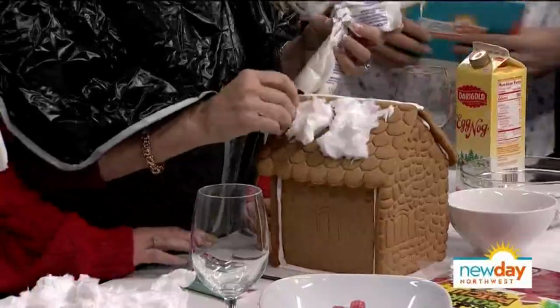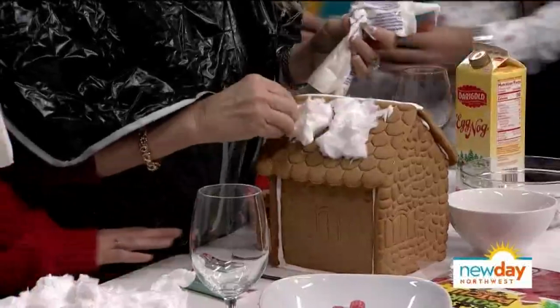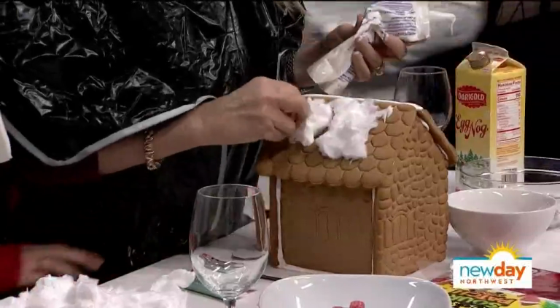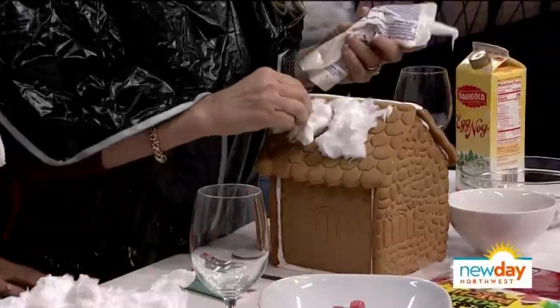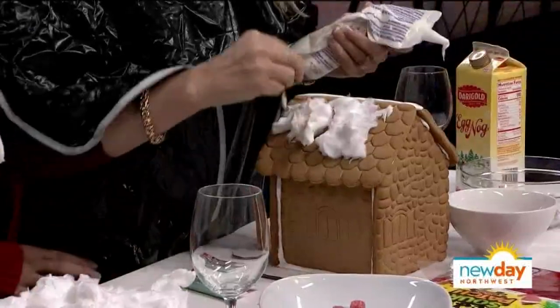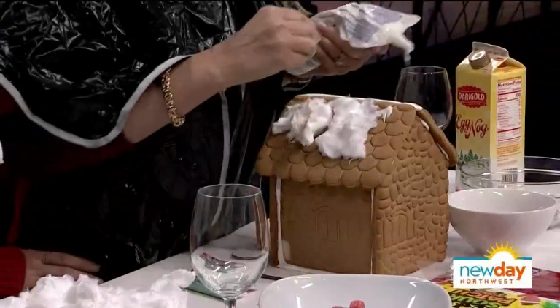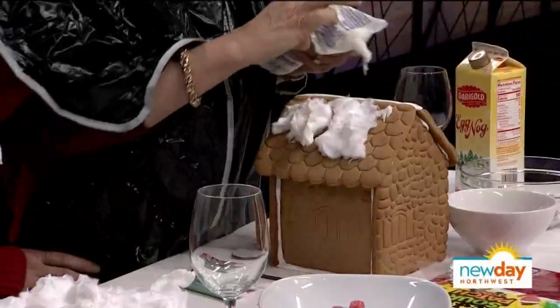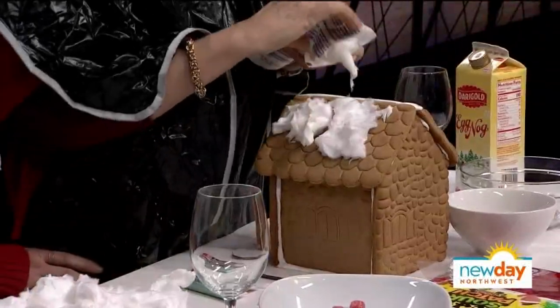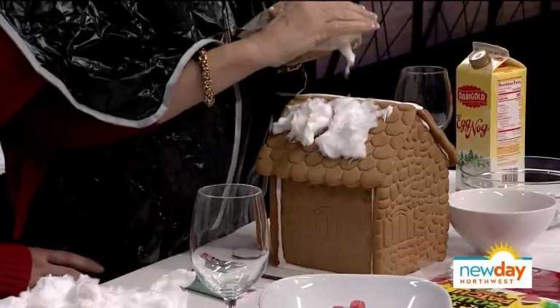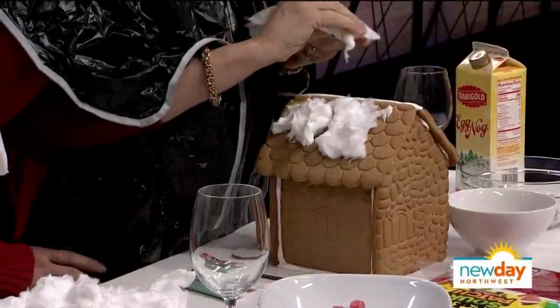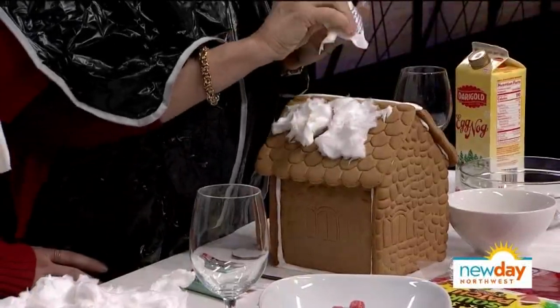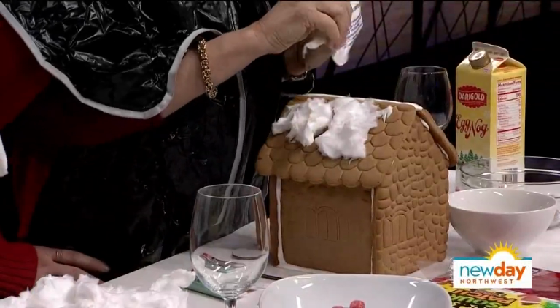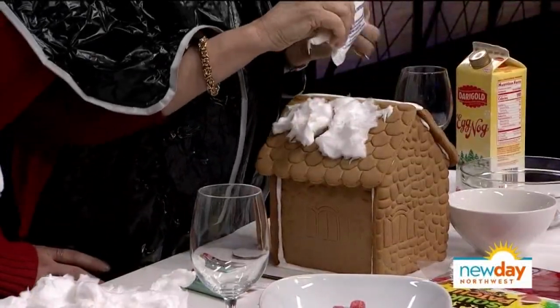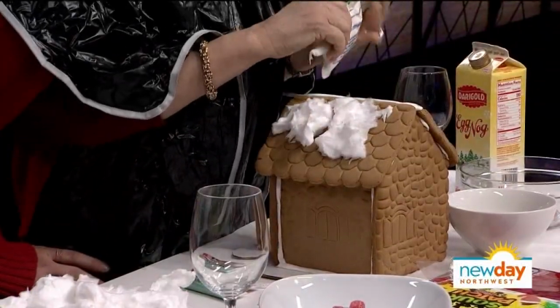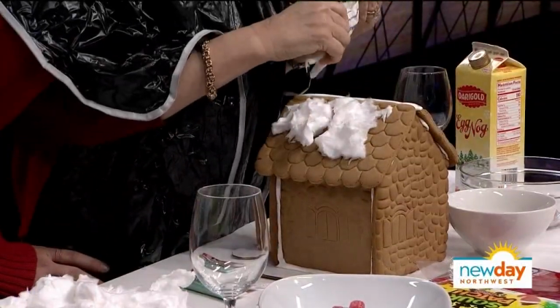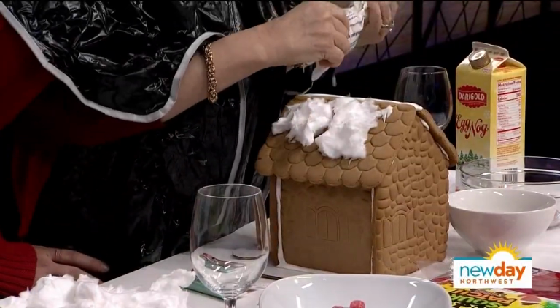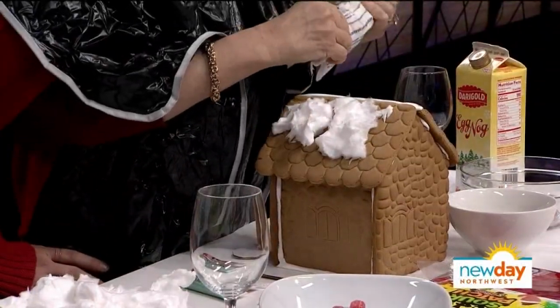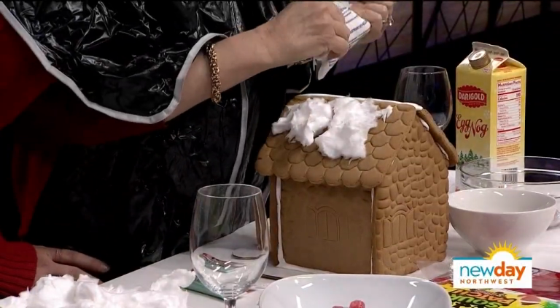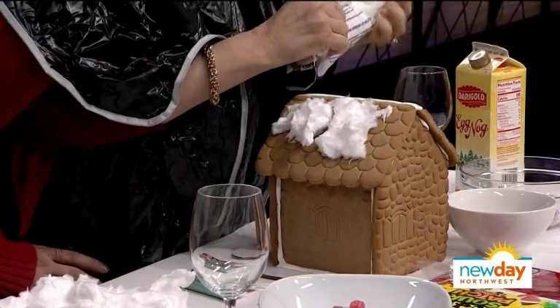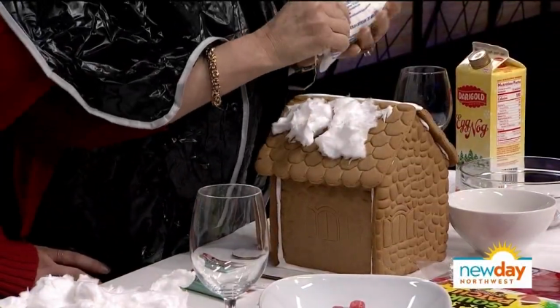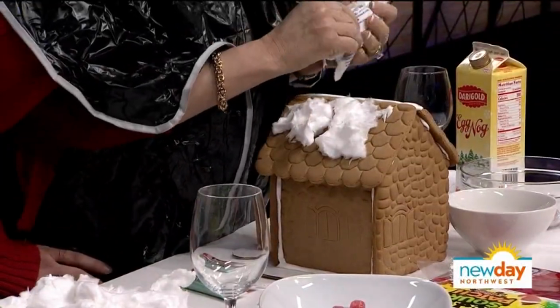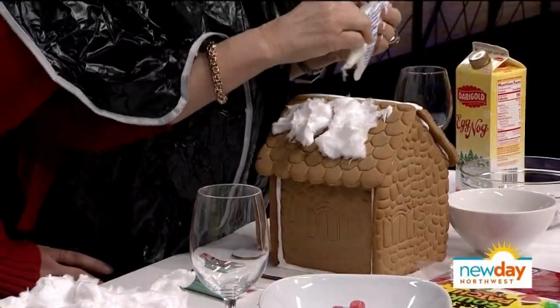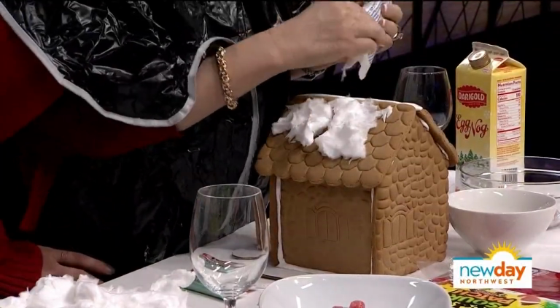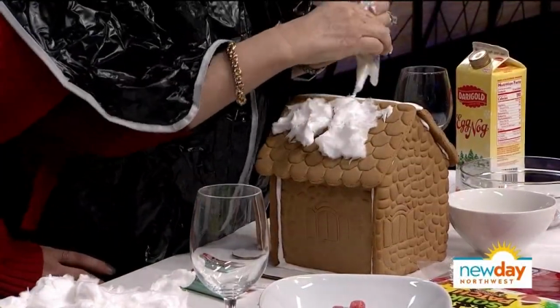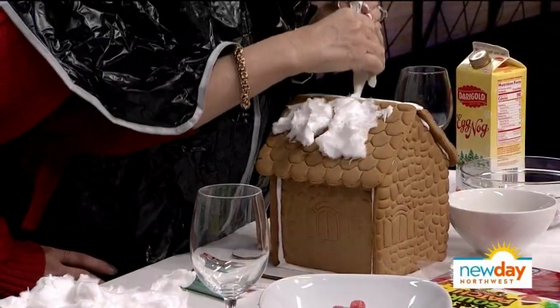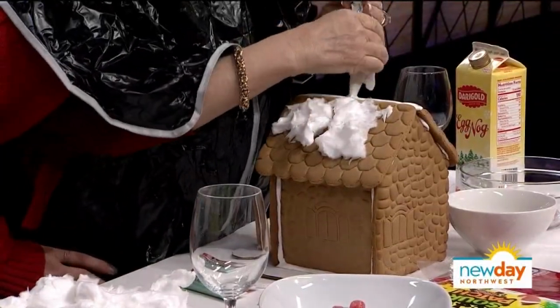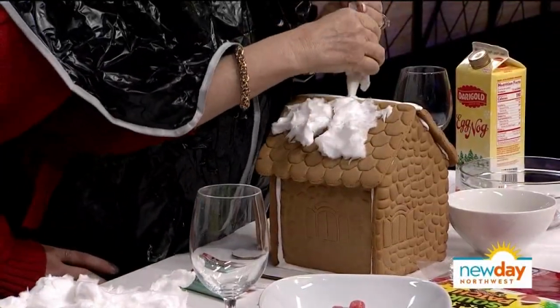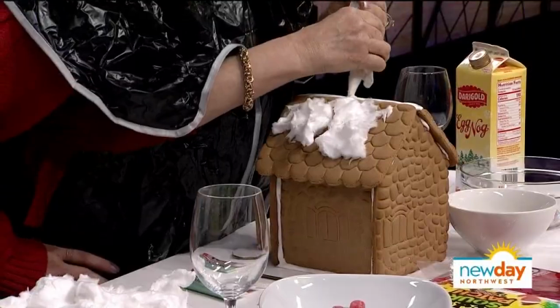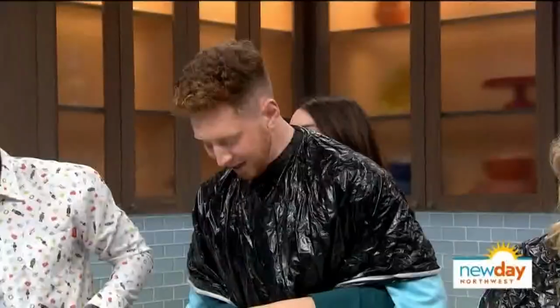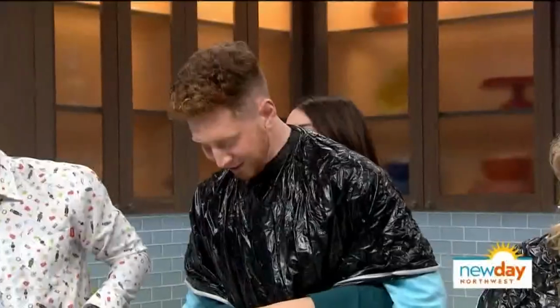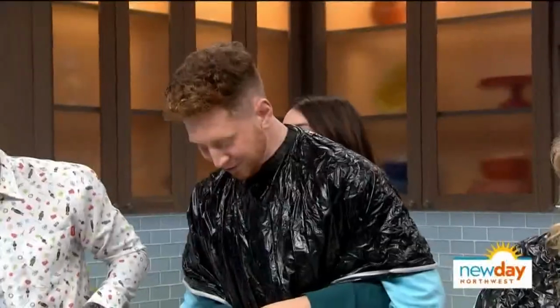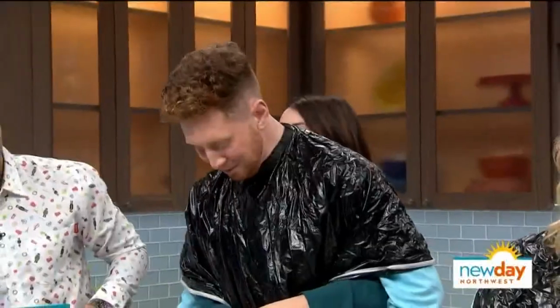Margaret, morning. There you go. Our house is moving. Good job, Margaret. Left. Yeah, yeah, yeah, grab more.